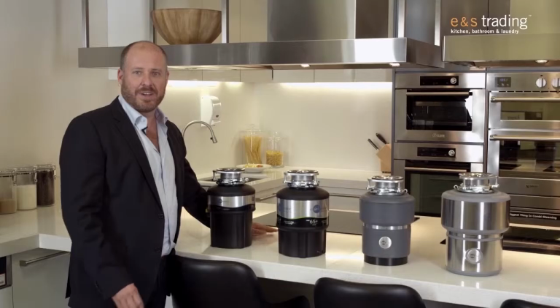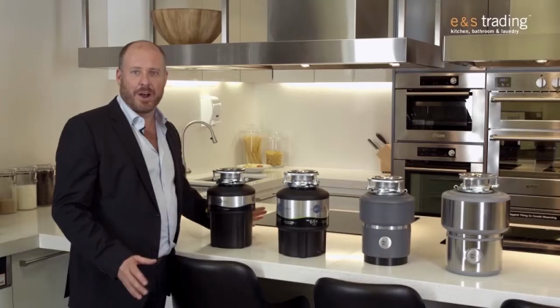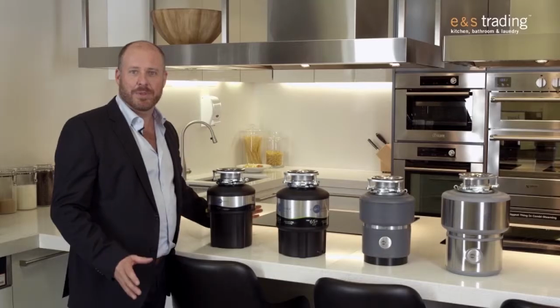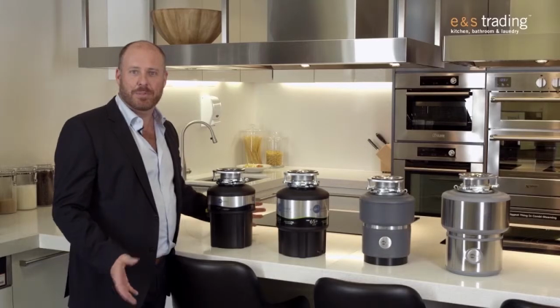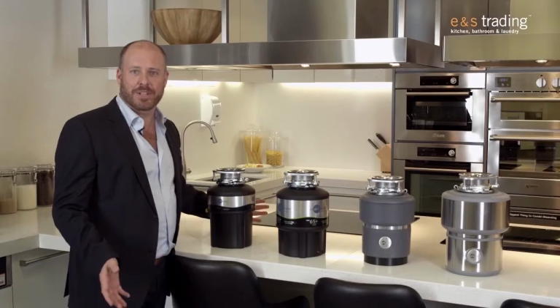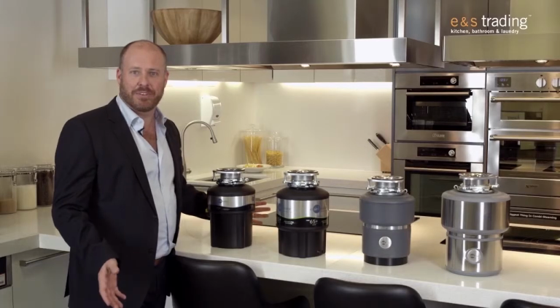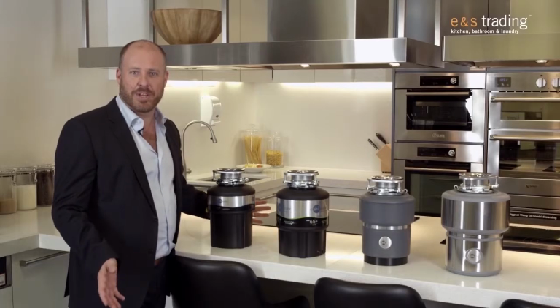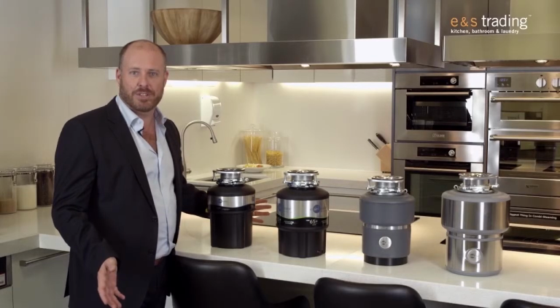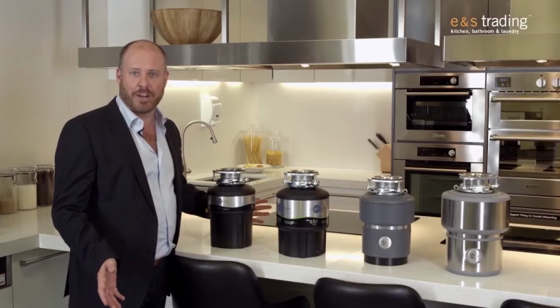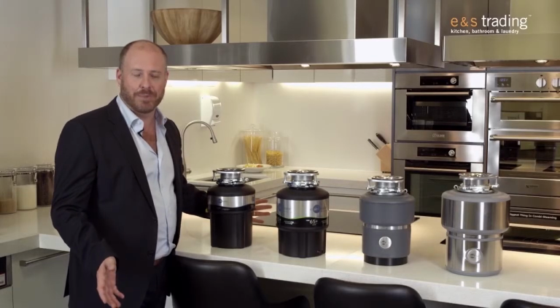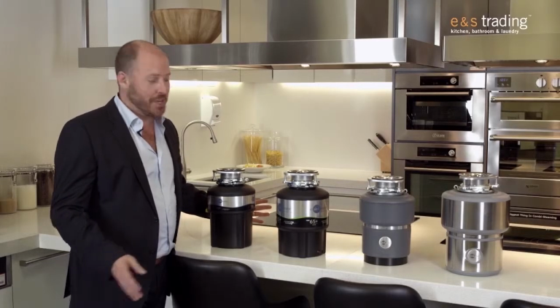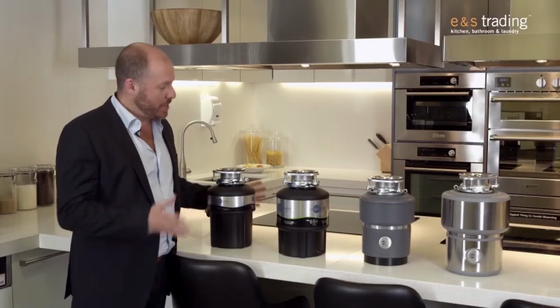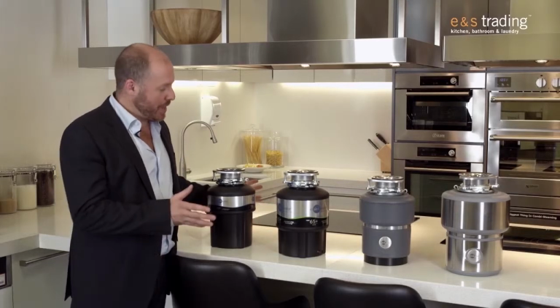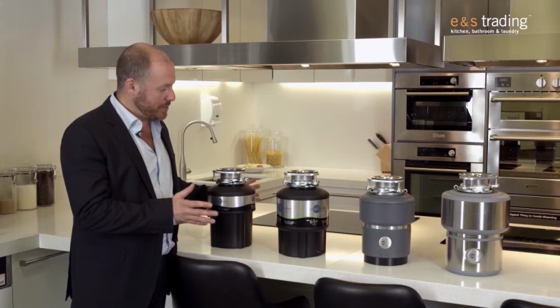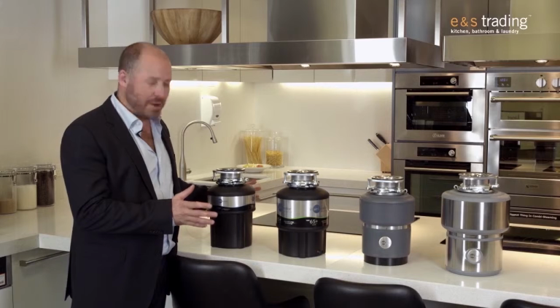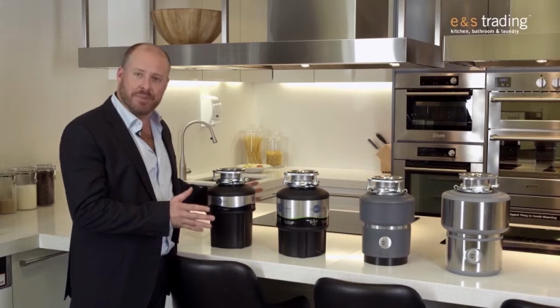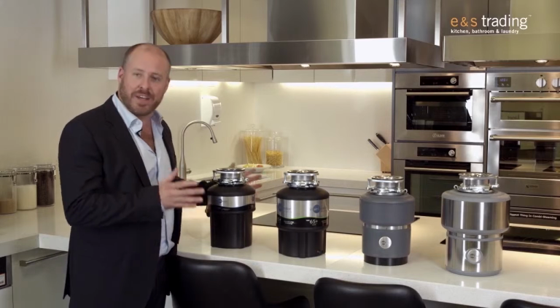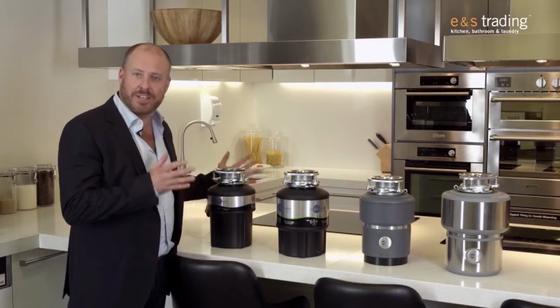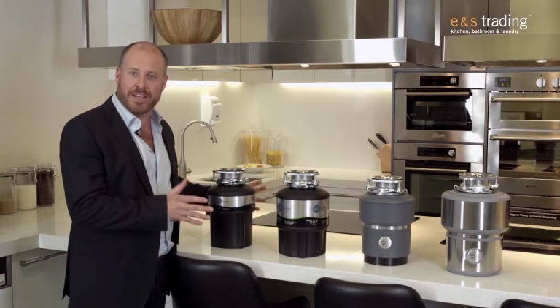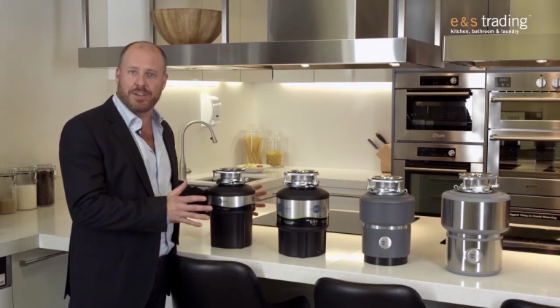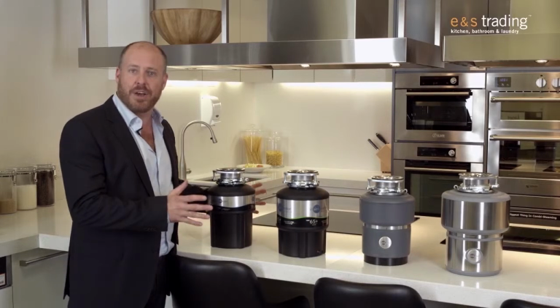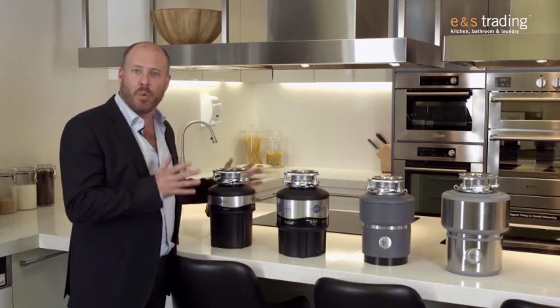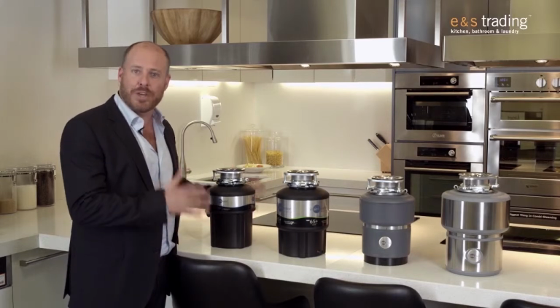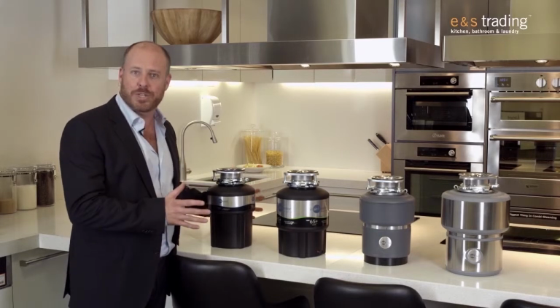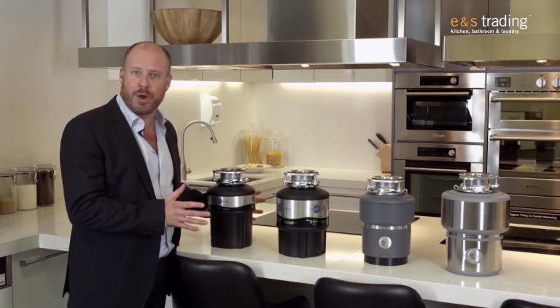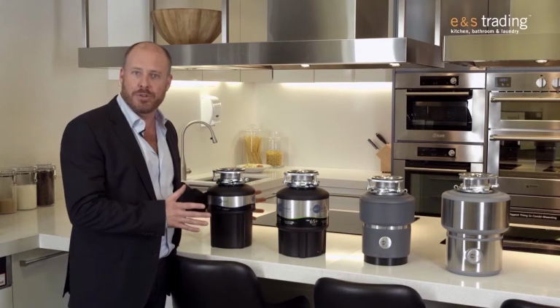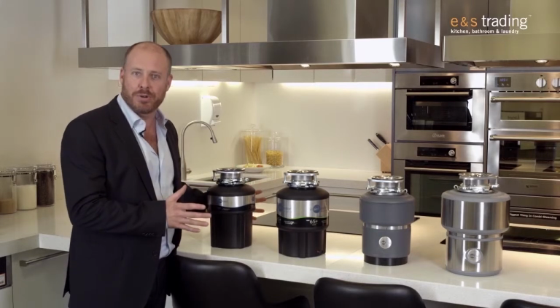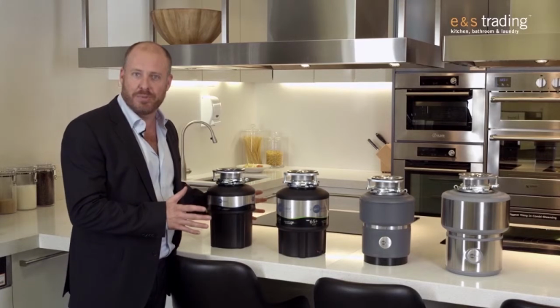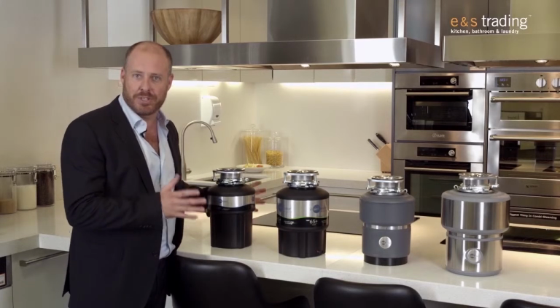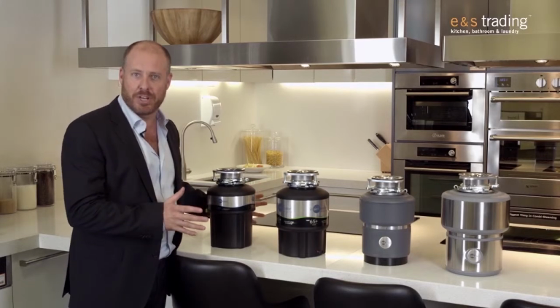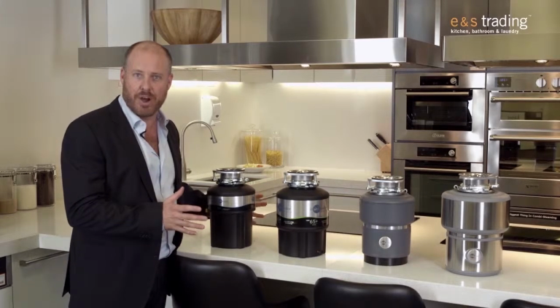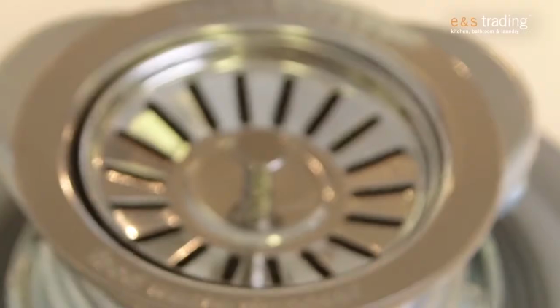Hi, Rob Sinclair from Innistrading. Here we are today with the fantastic waste disposal units from Insinkerator.